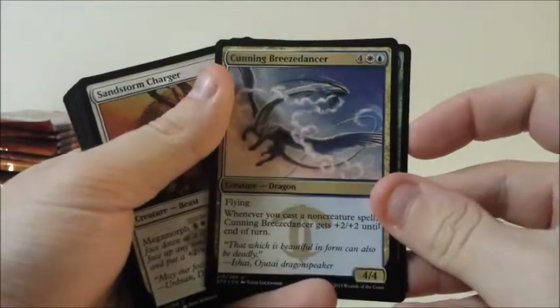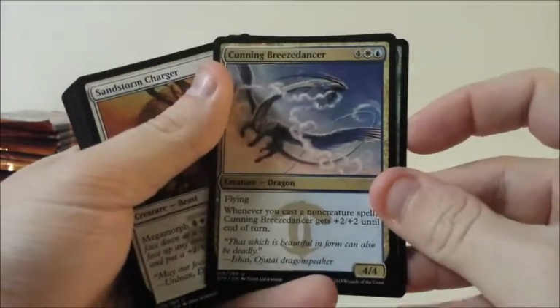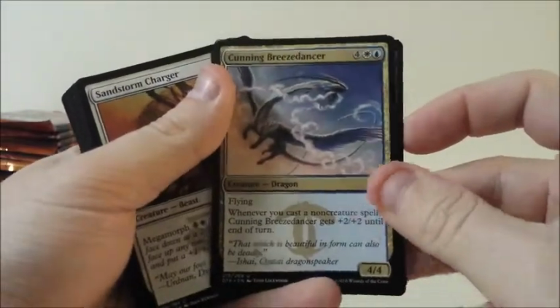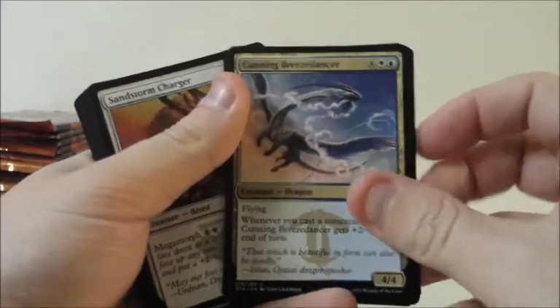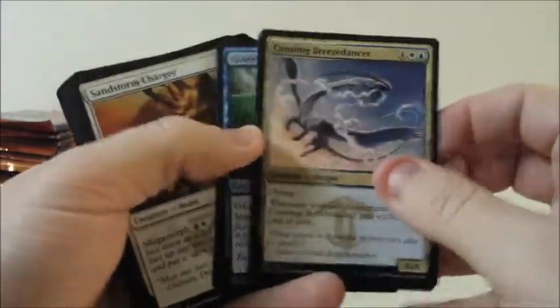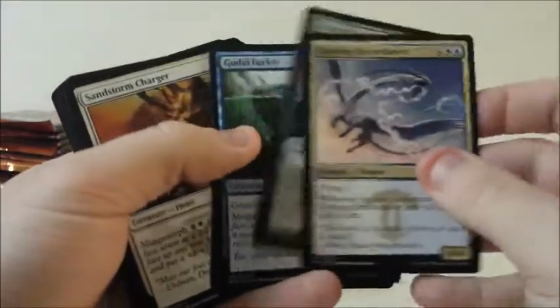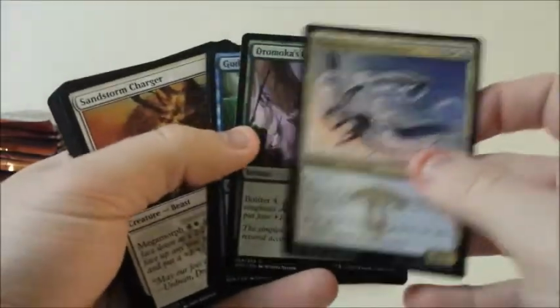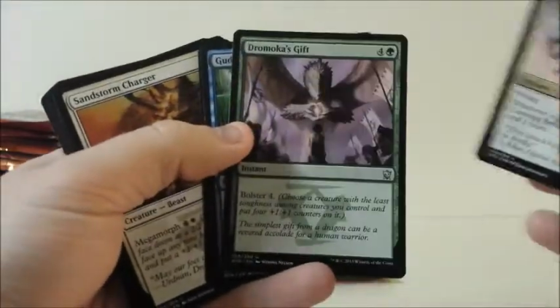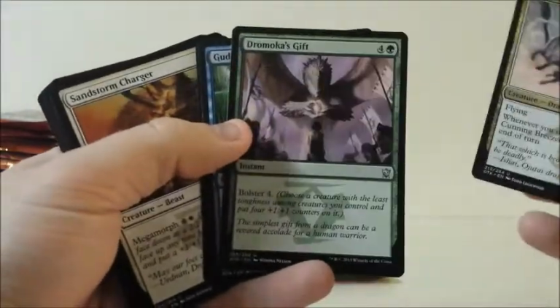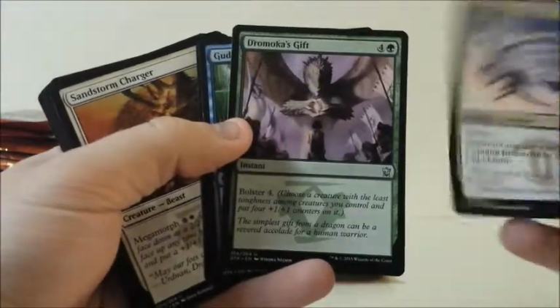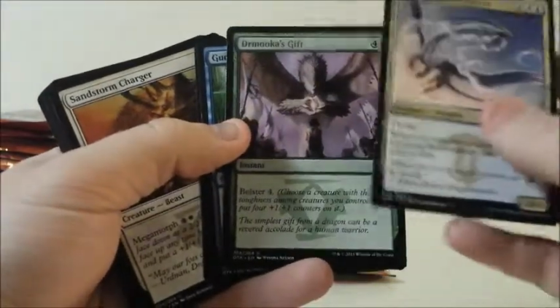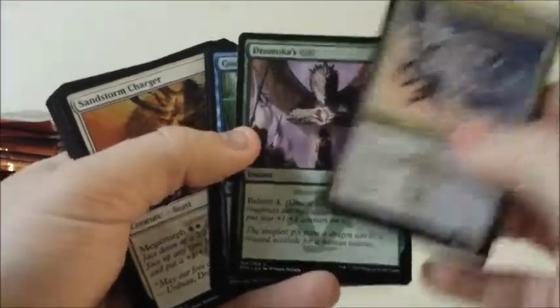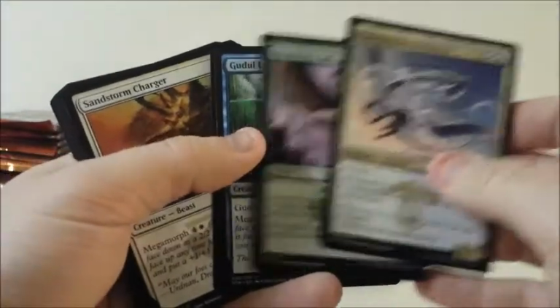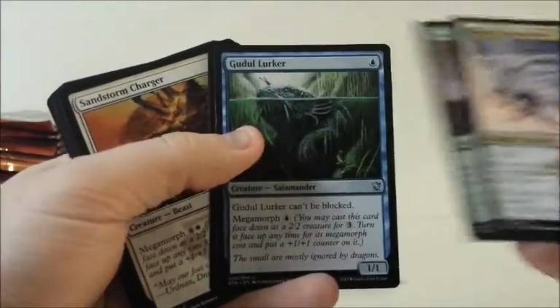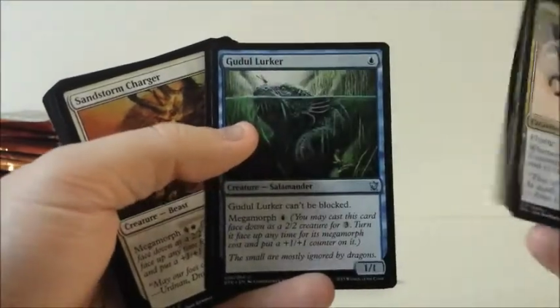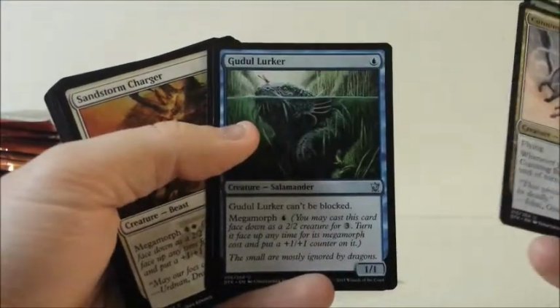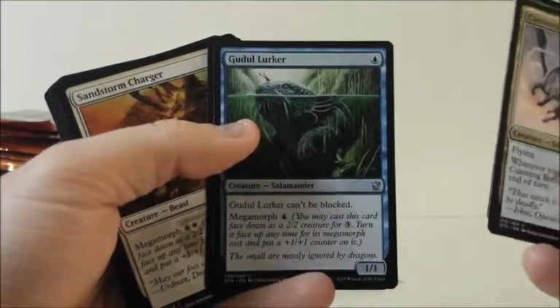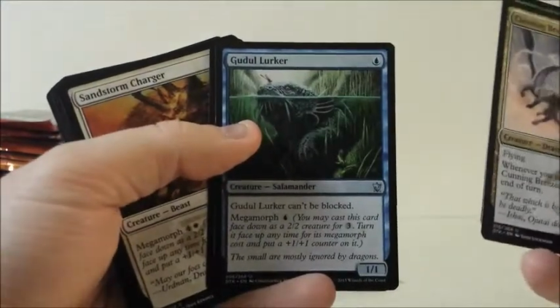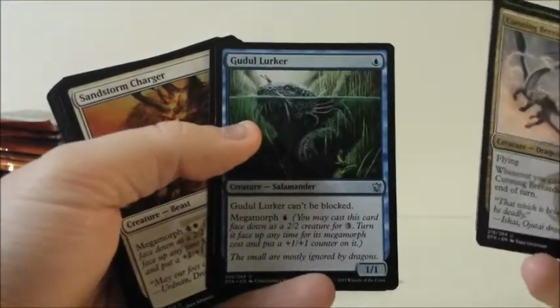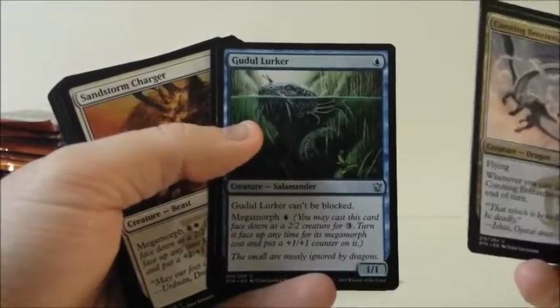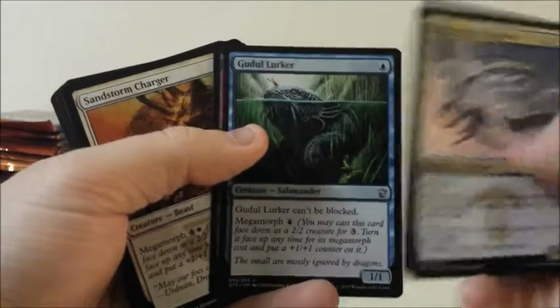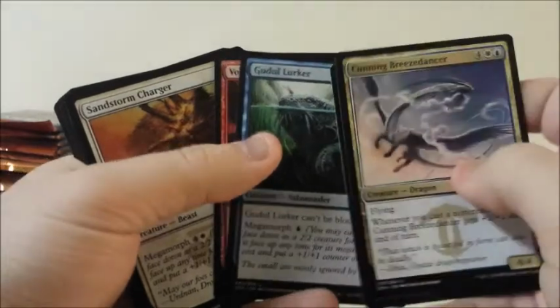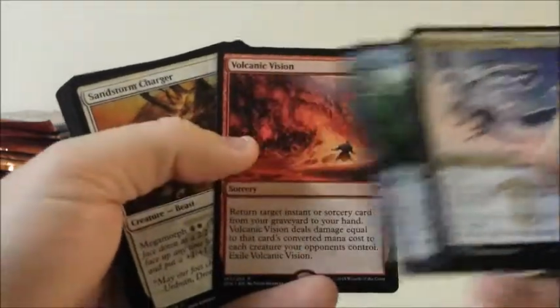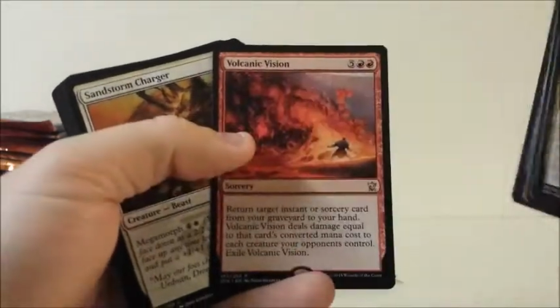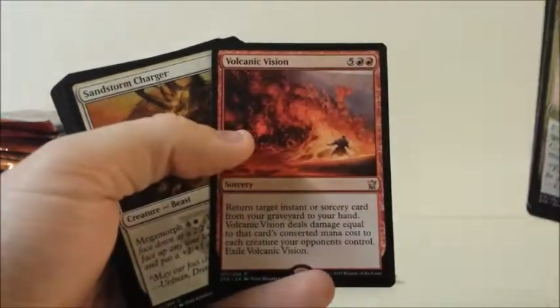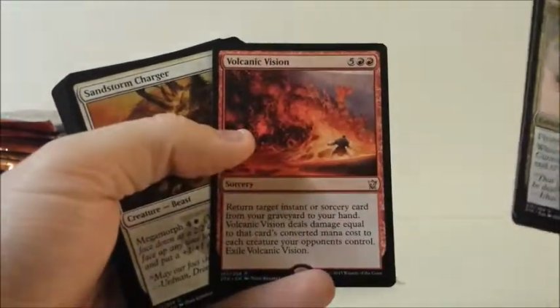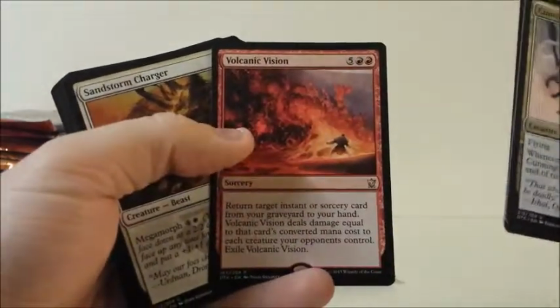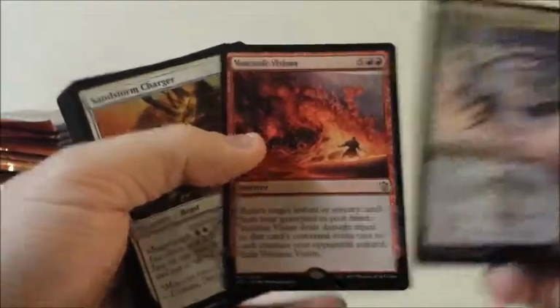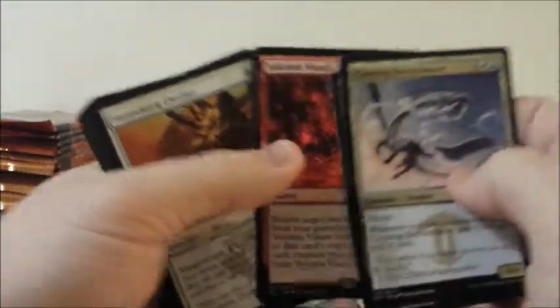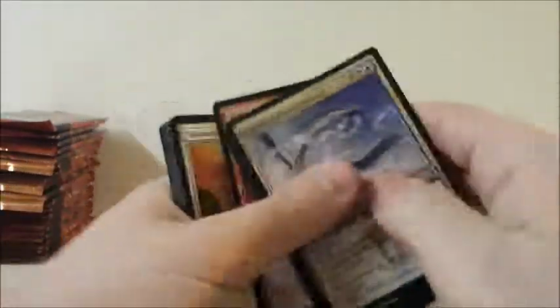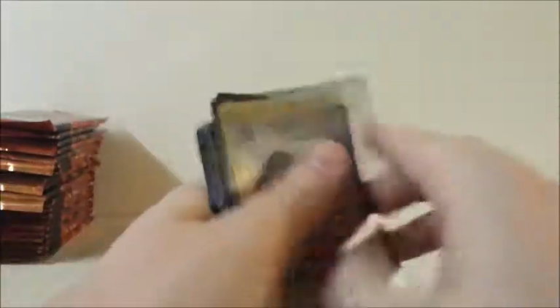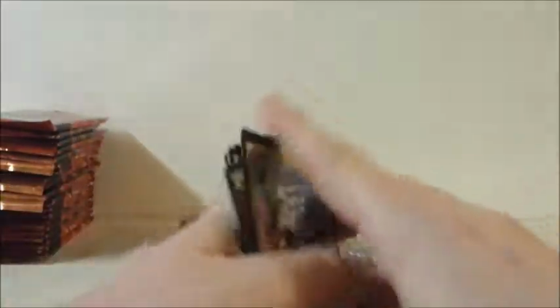Cunning Breeze Dancer, Dromoka's Gift, Gudul Lurker, and Volcanic Vision.